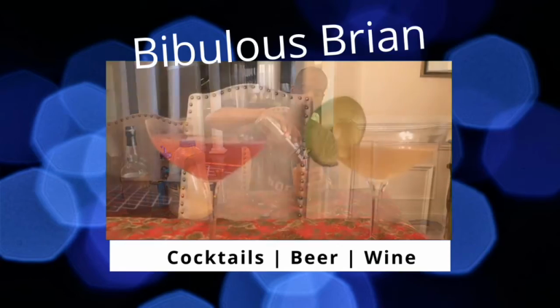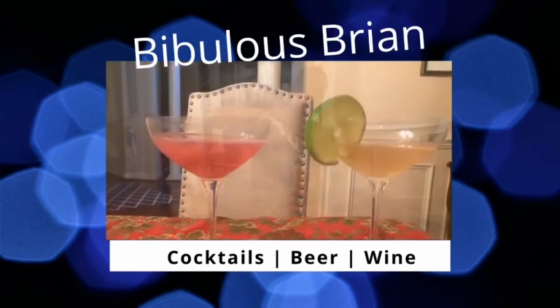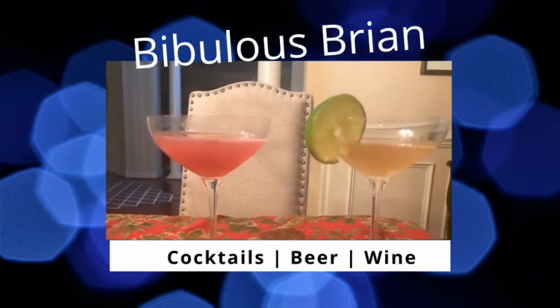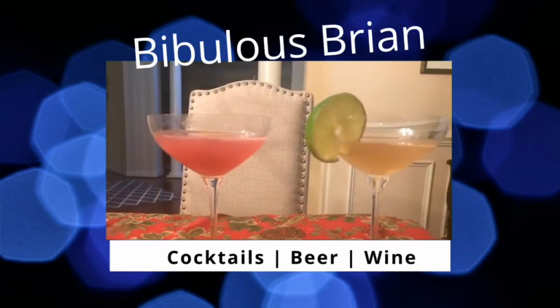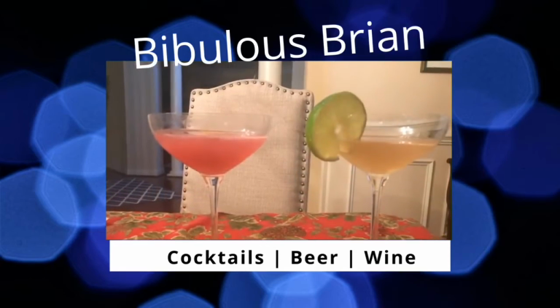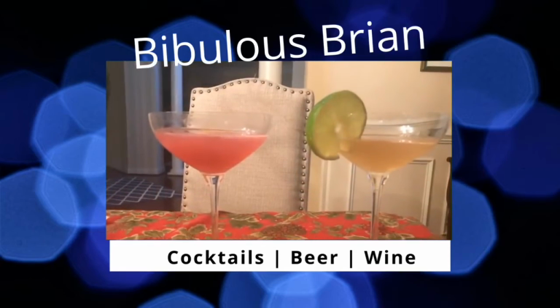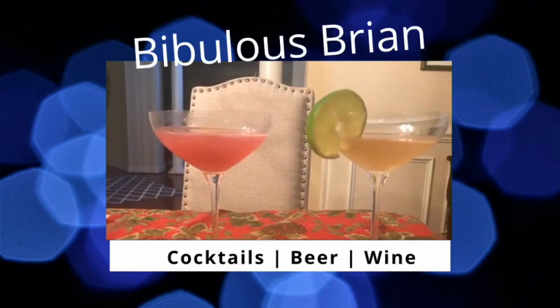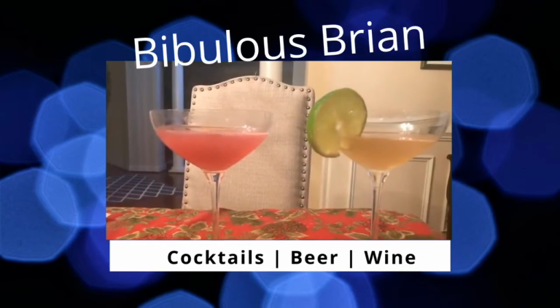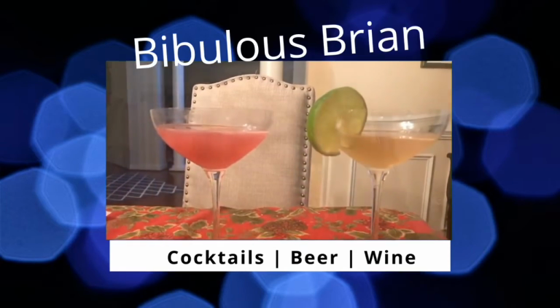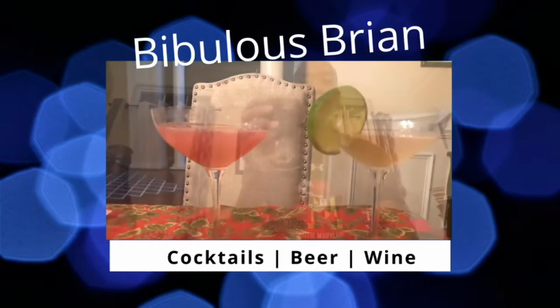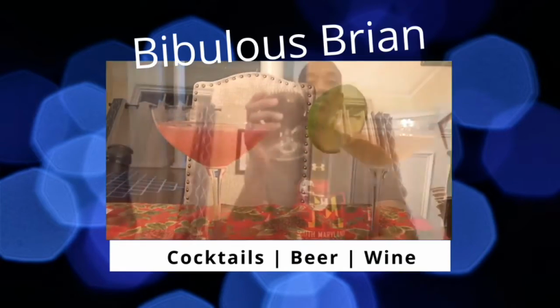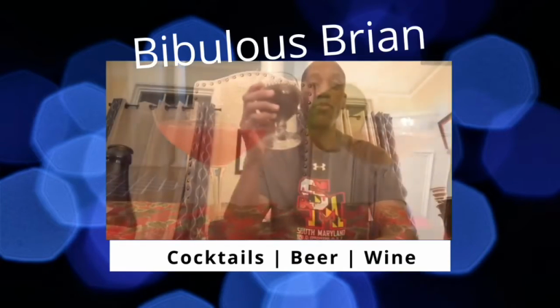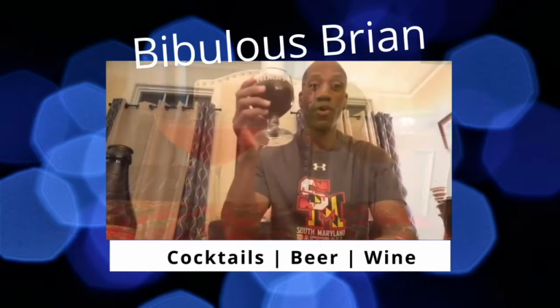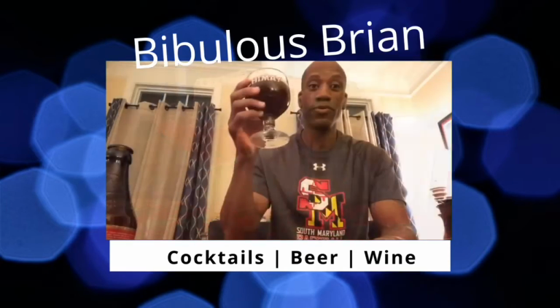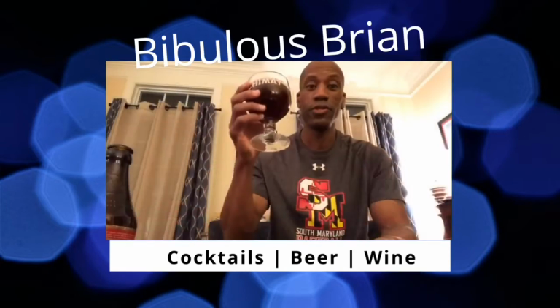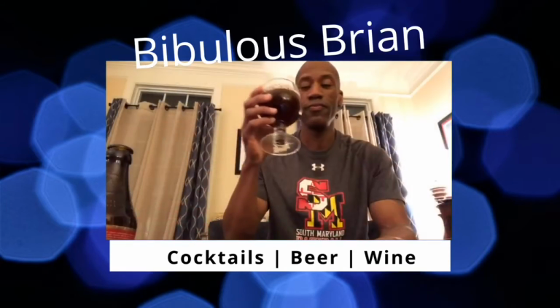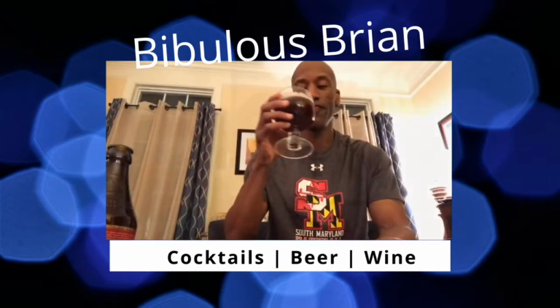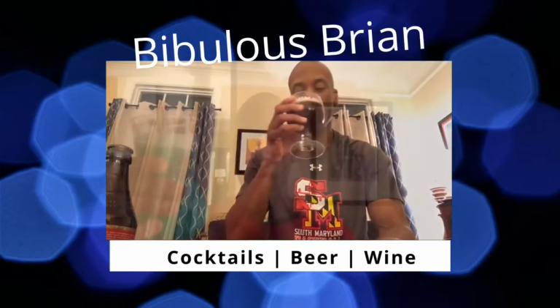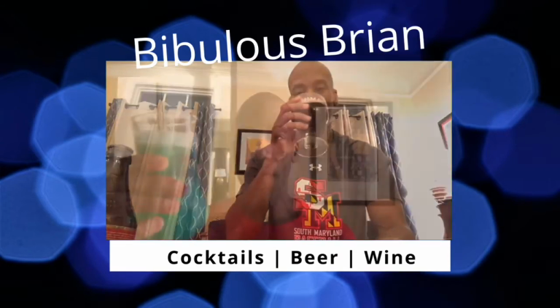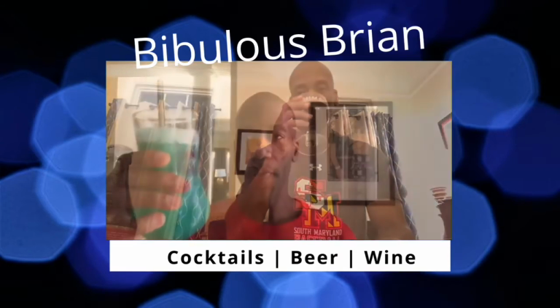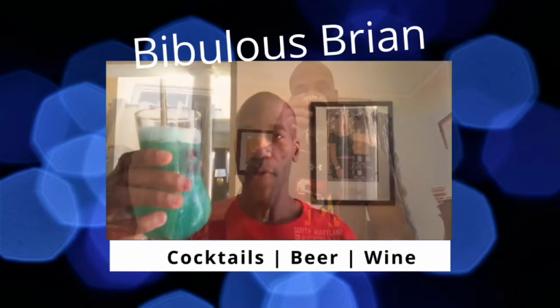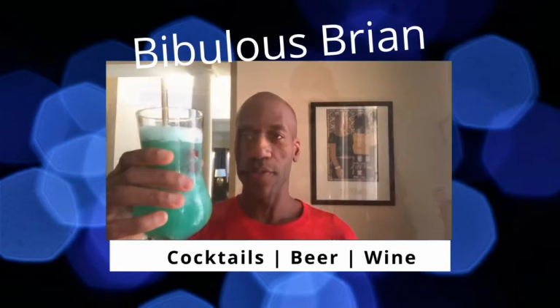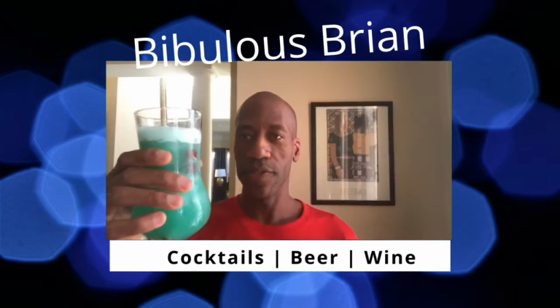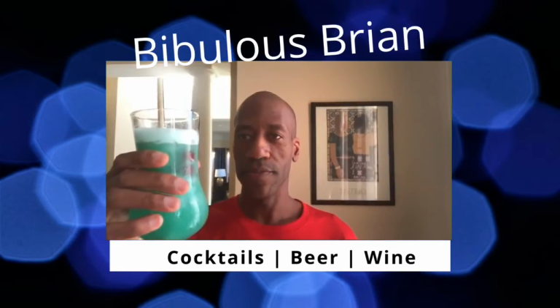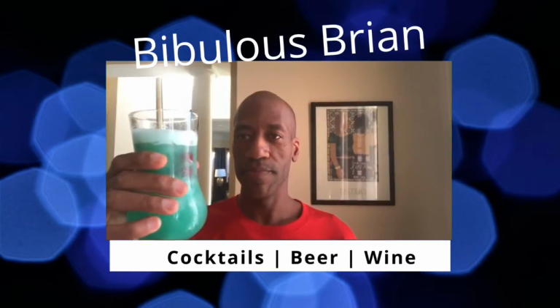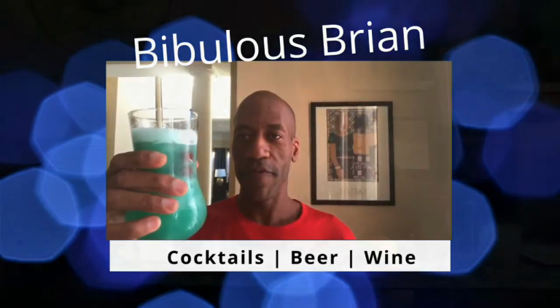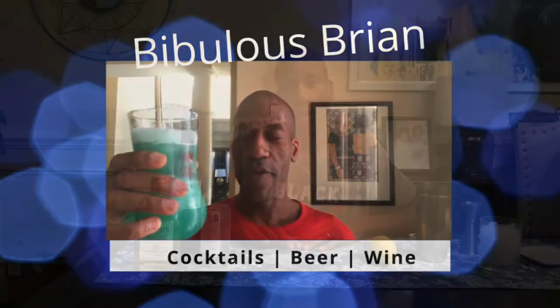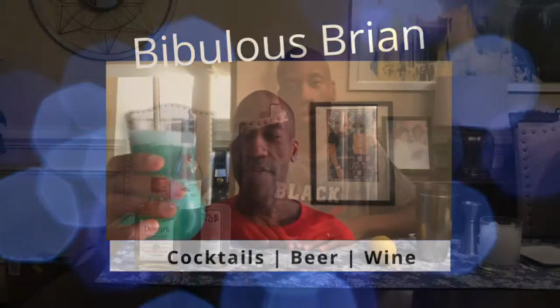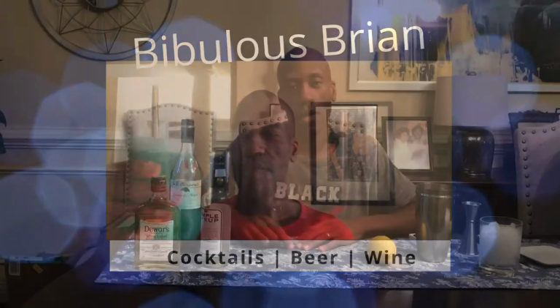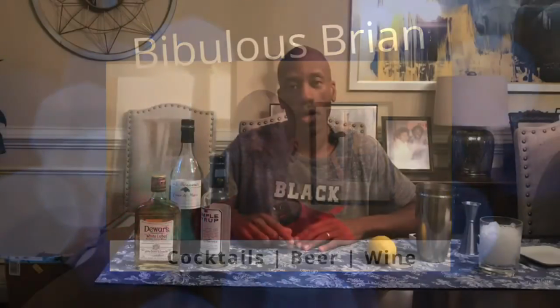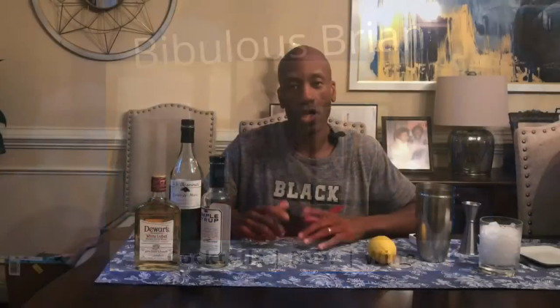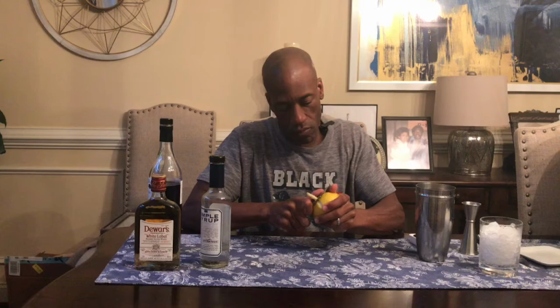Hey folks, it's me Brian and this is what I'm drinking tonight. I'm having a Dramble.